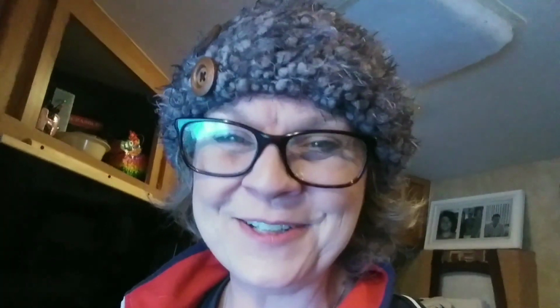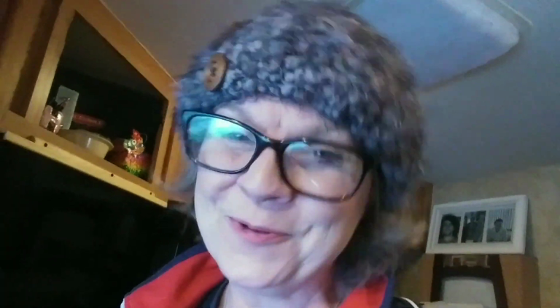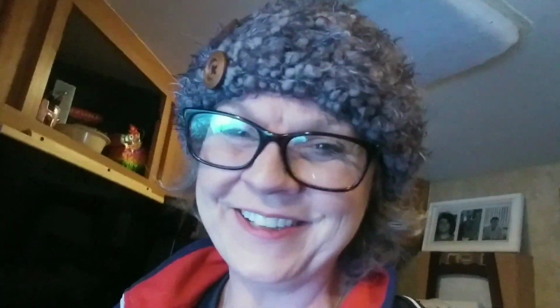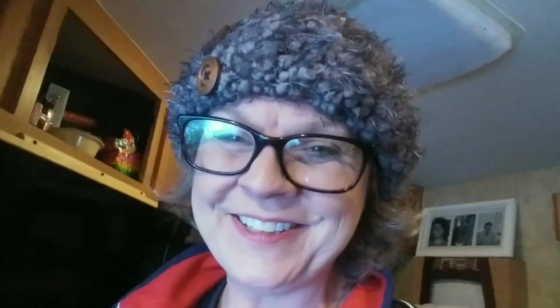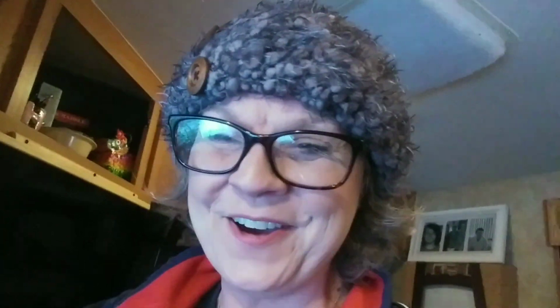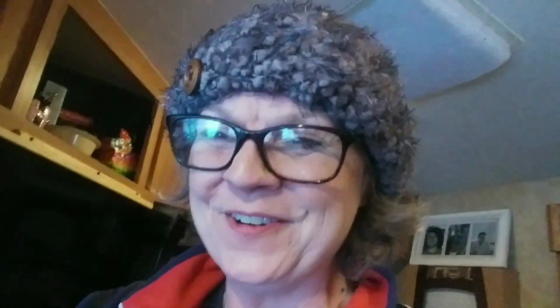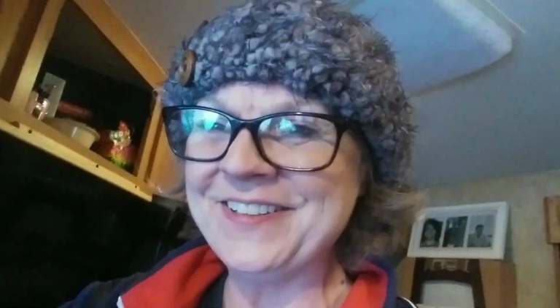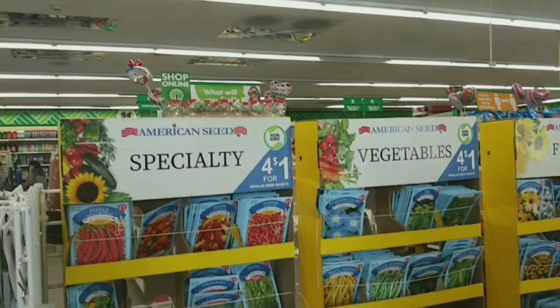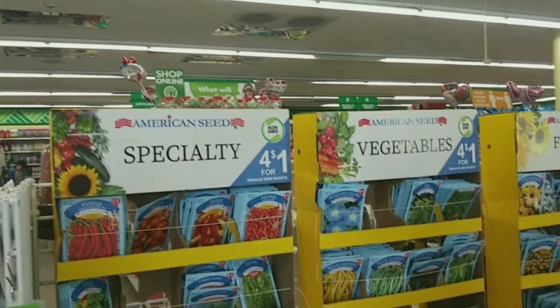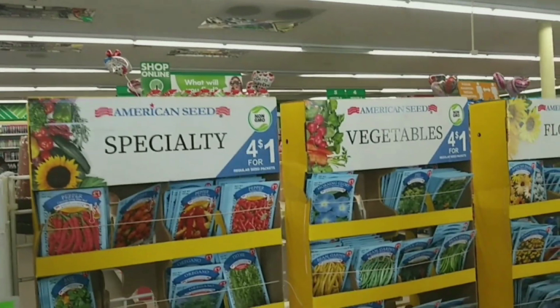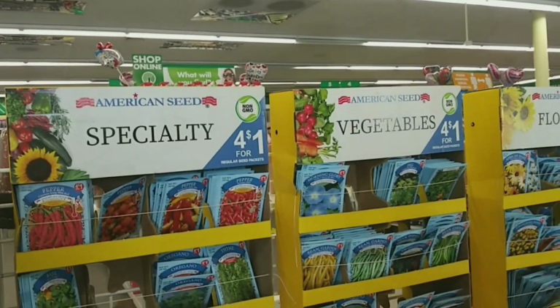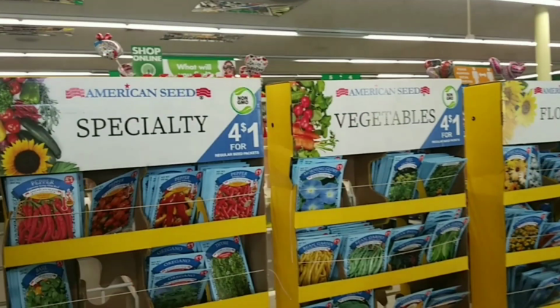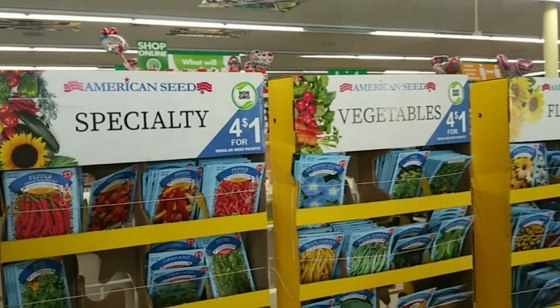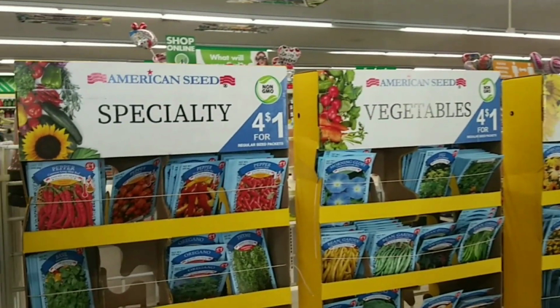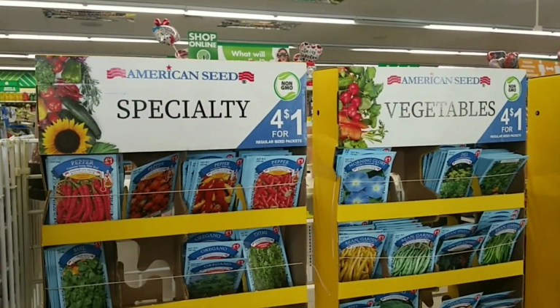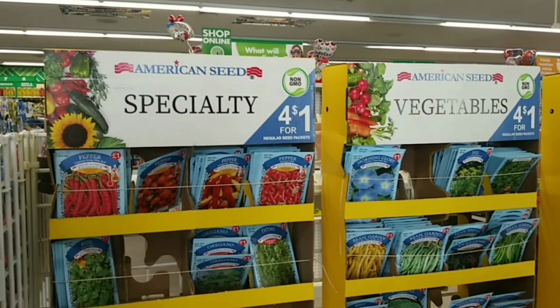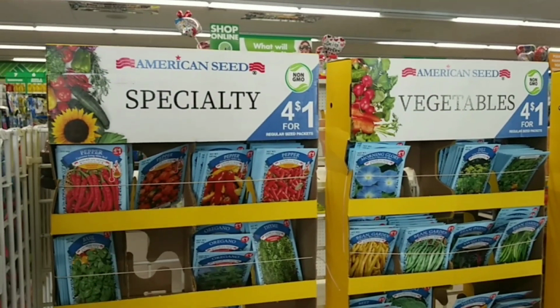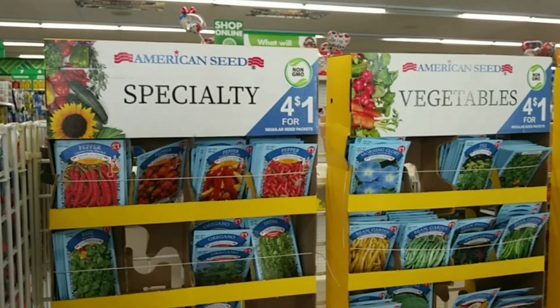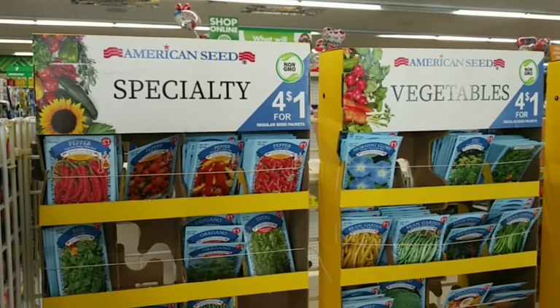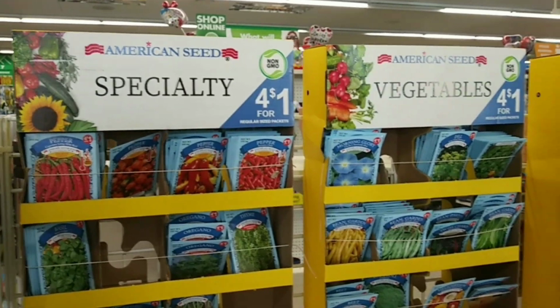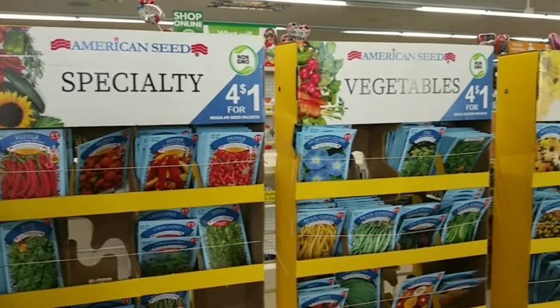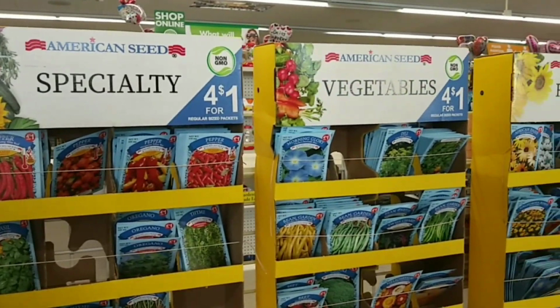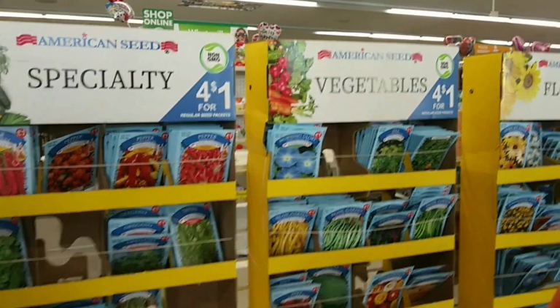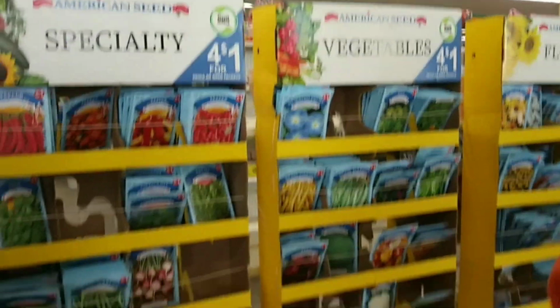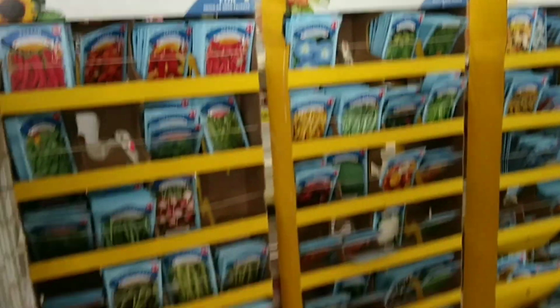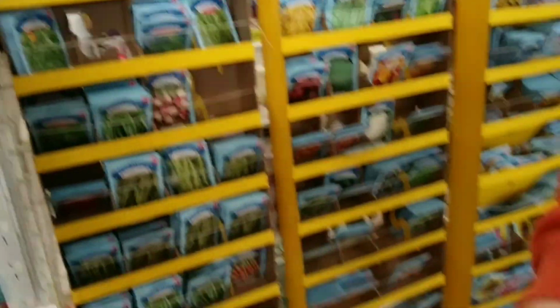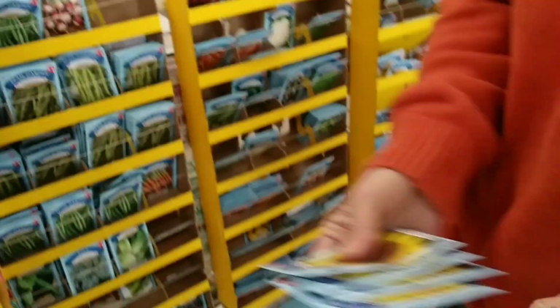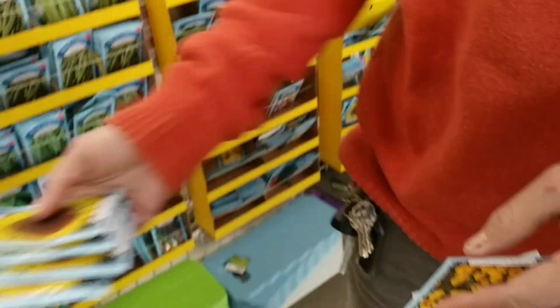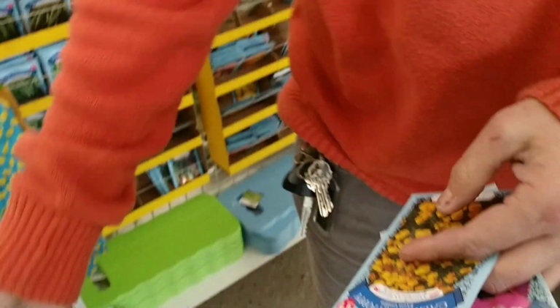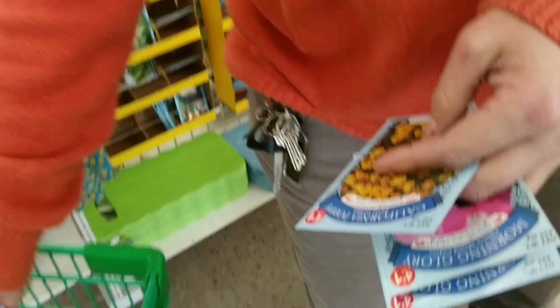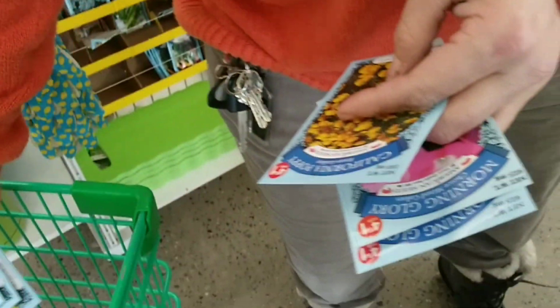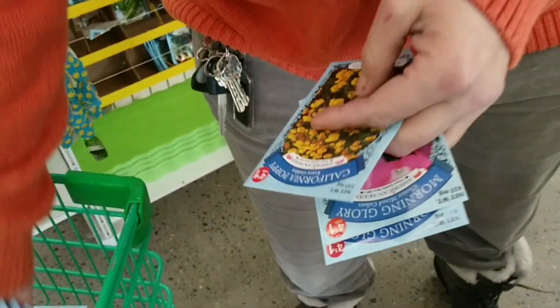Look at here everybody — four packs of seeds for a dollar! We got marigolds, sunflowers, and 'Love is in the Air' — I want to get a couple of these, they last for a very long time.